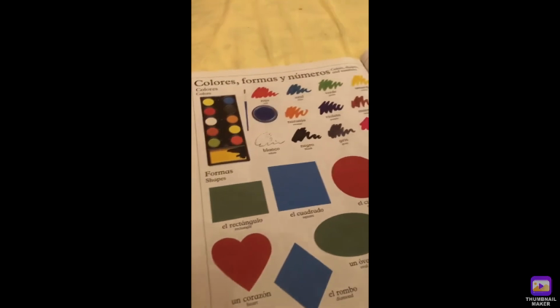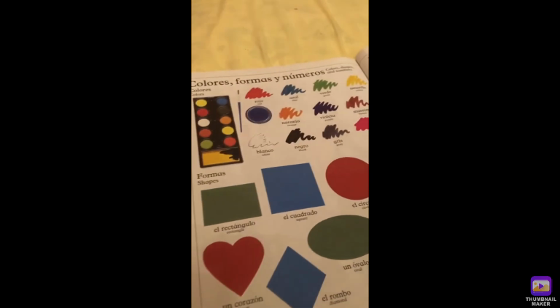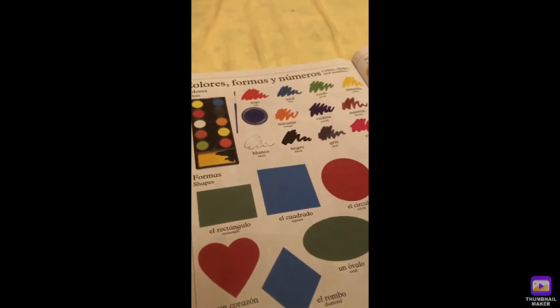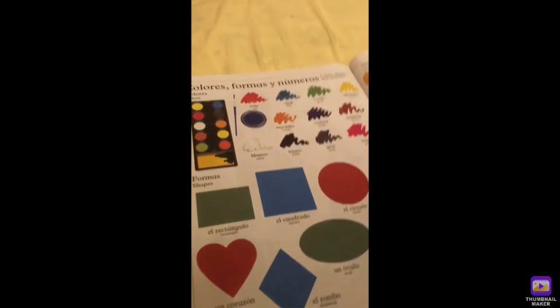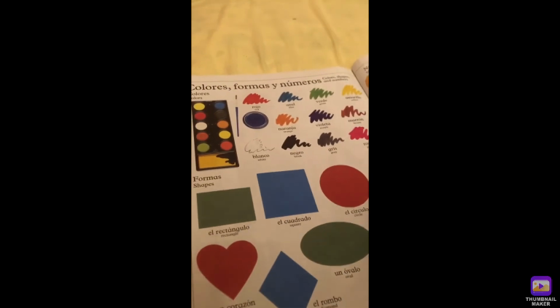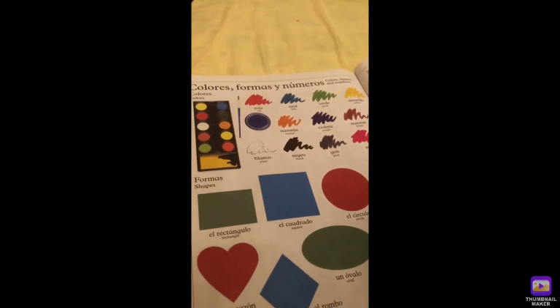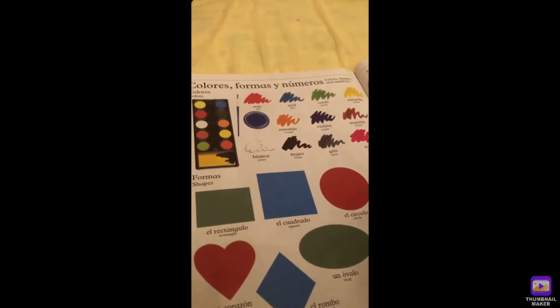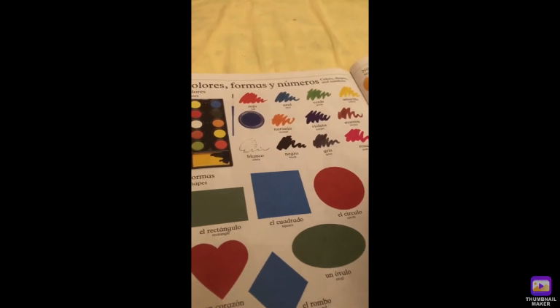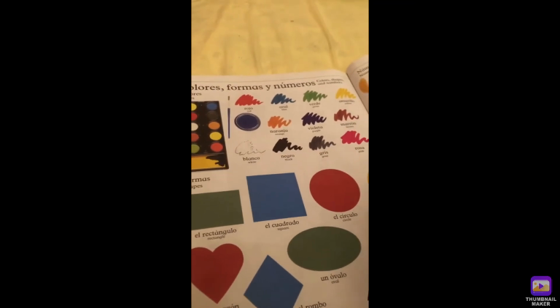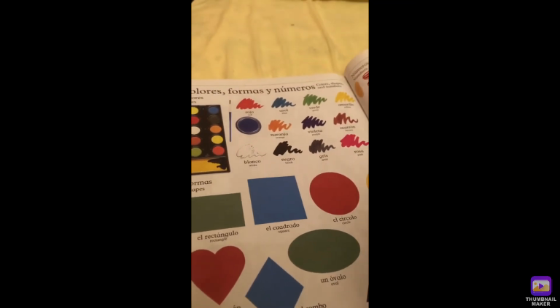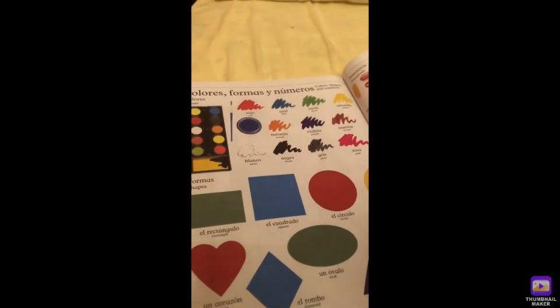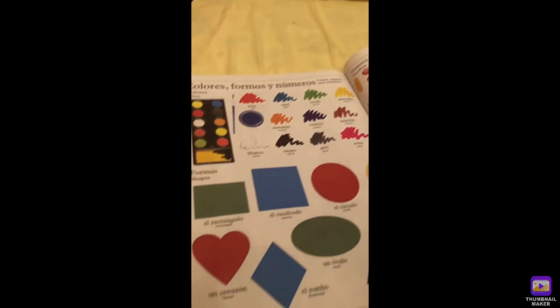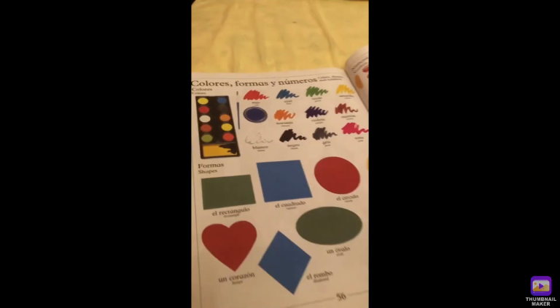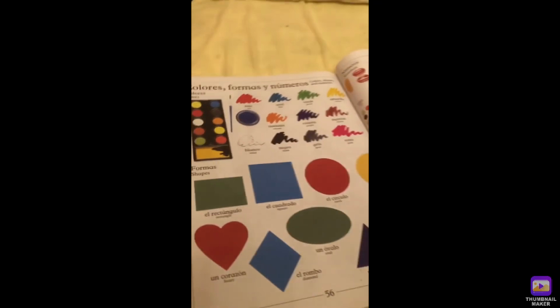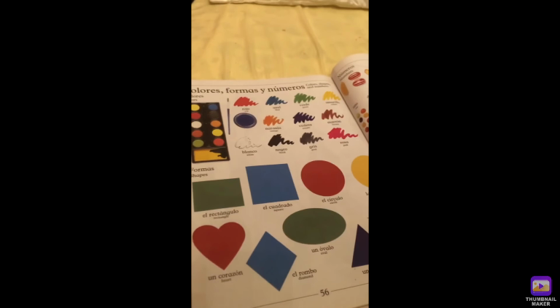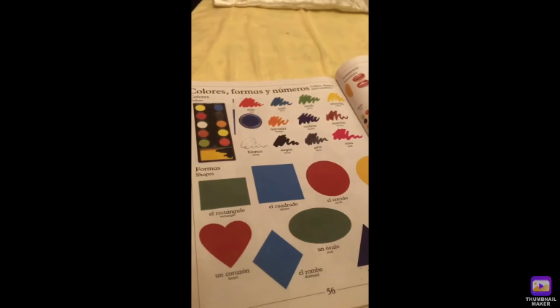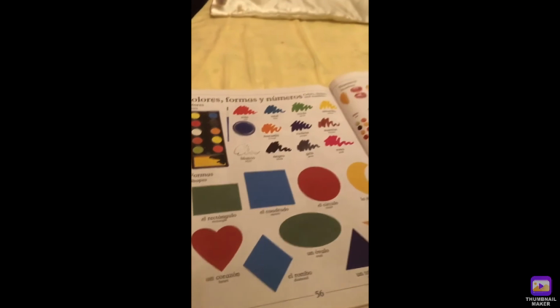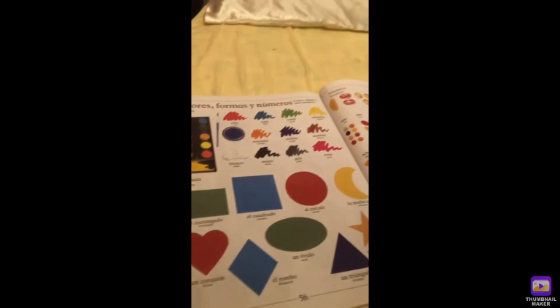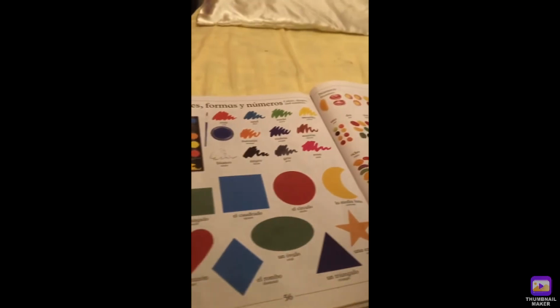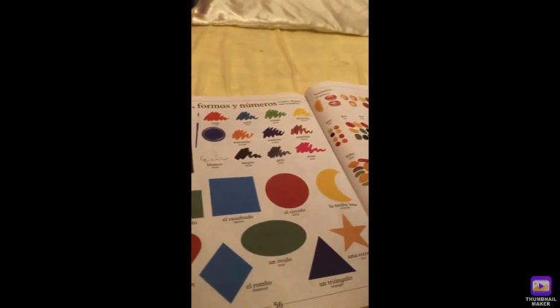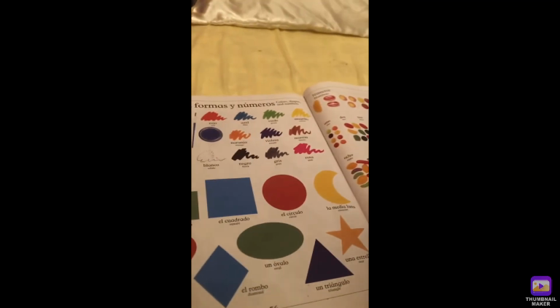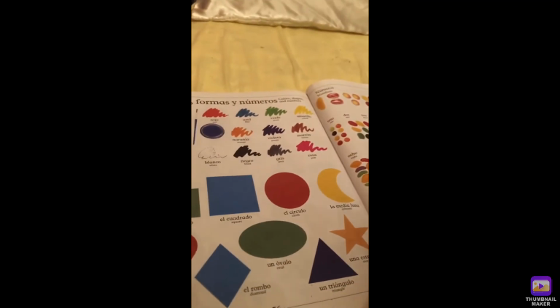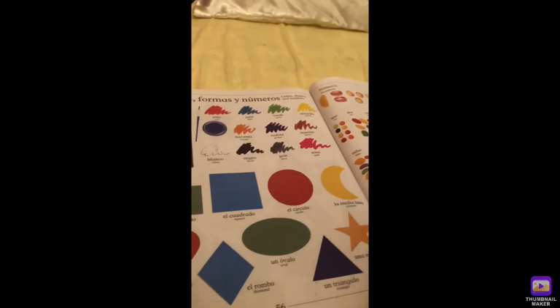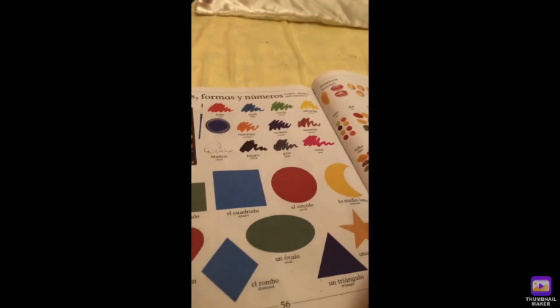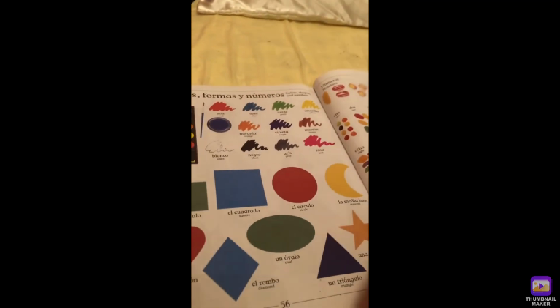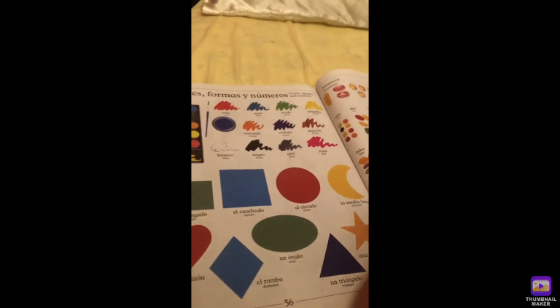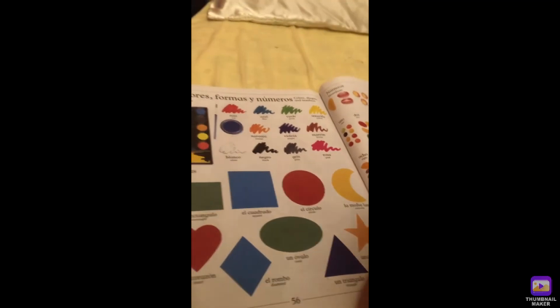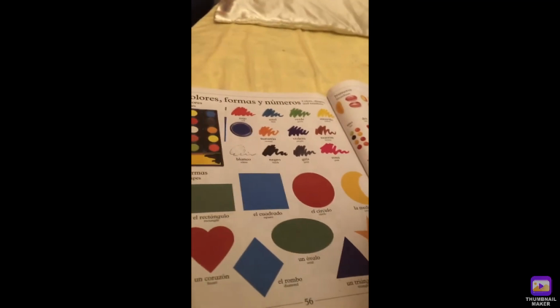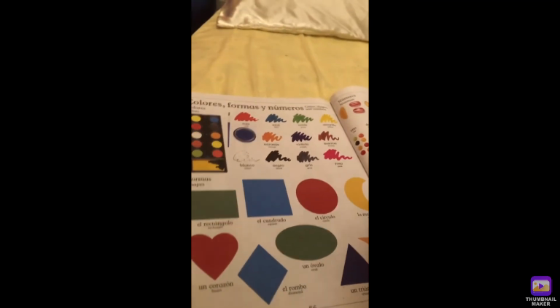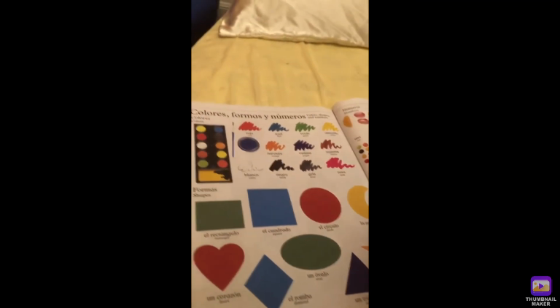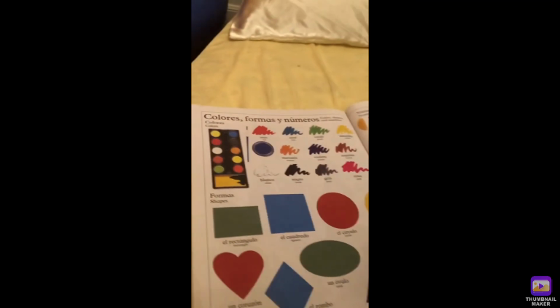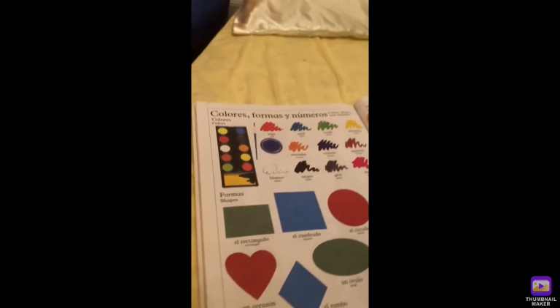That's colors, shapes, and numbers. Cheers!